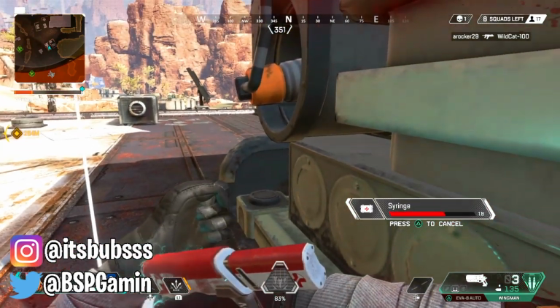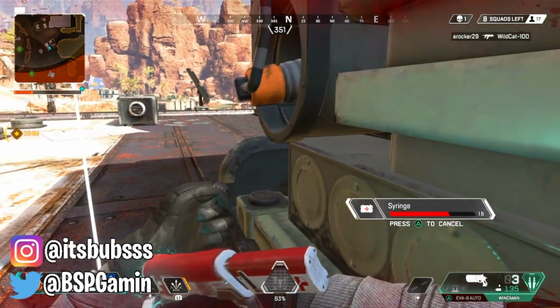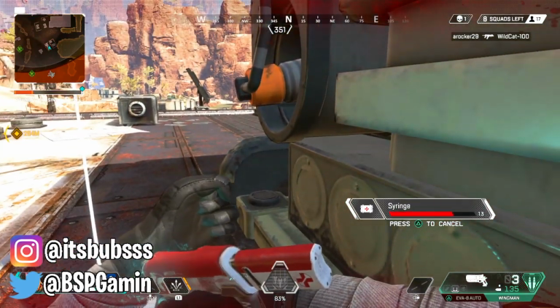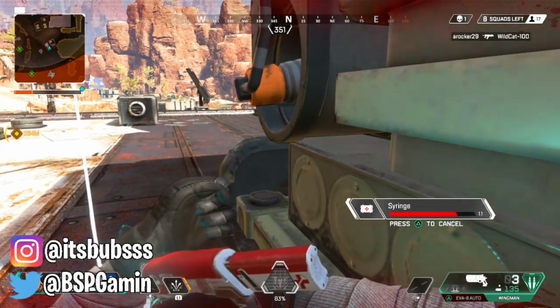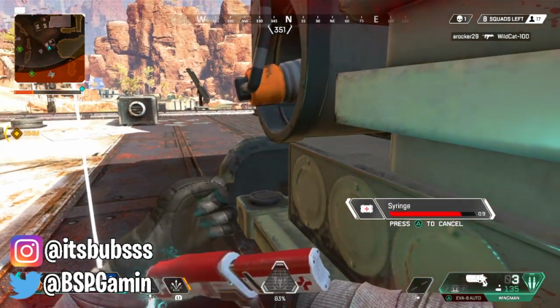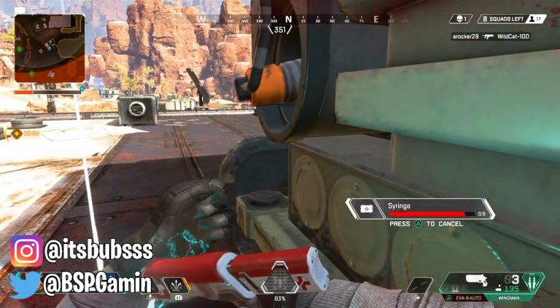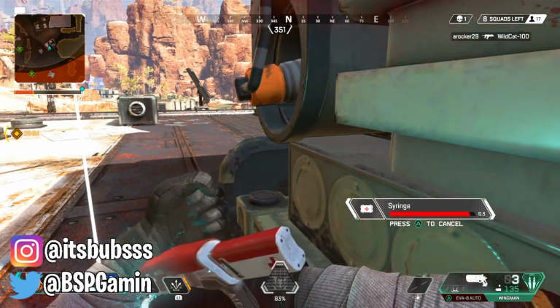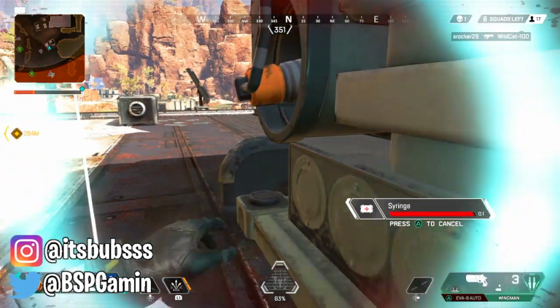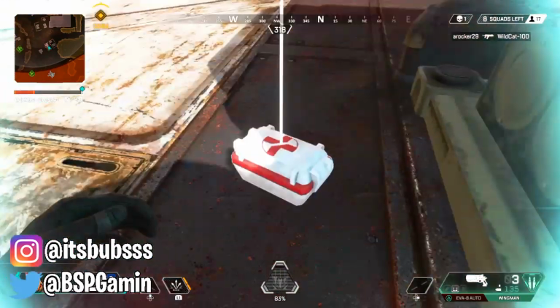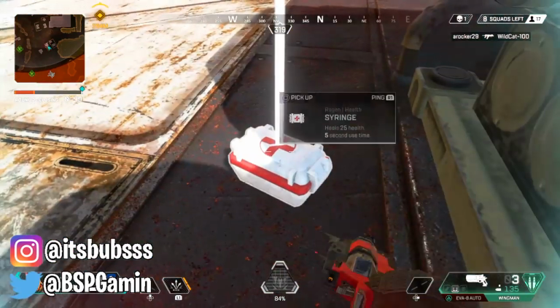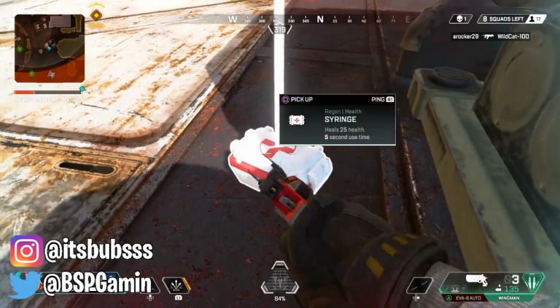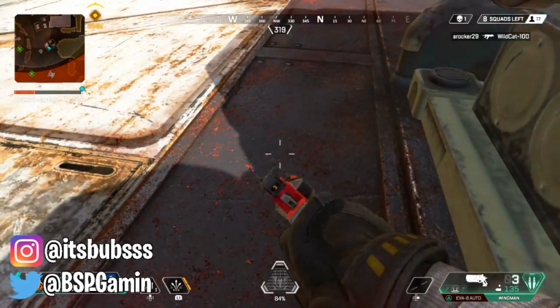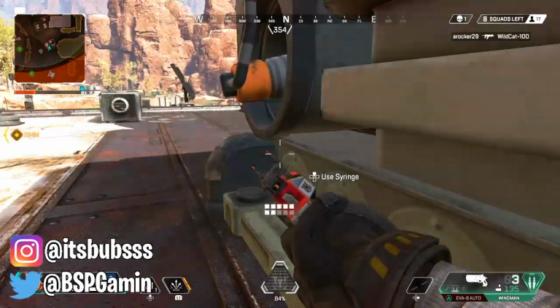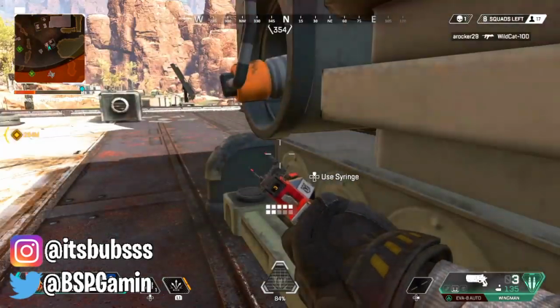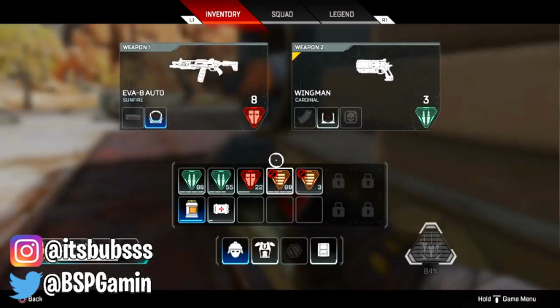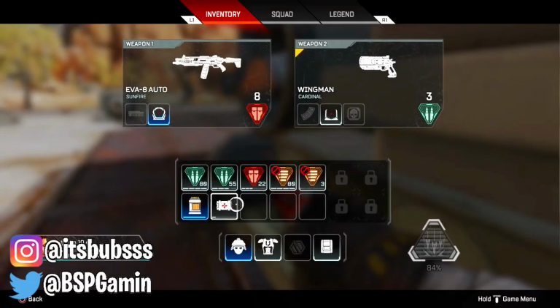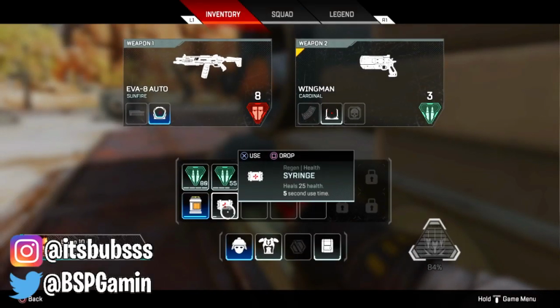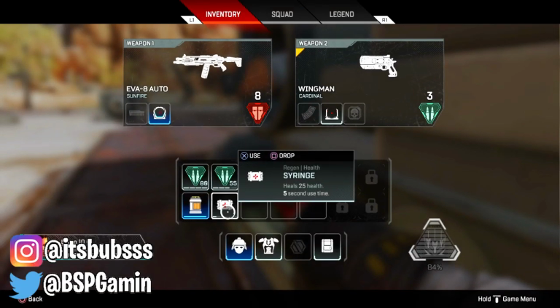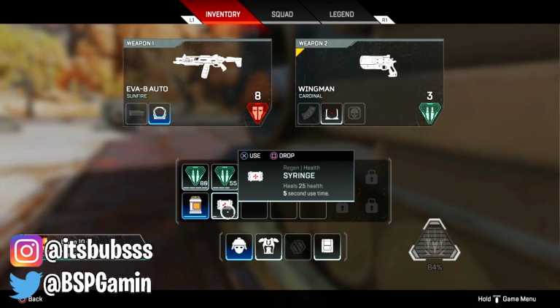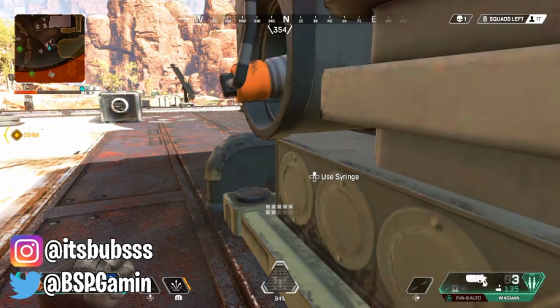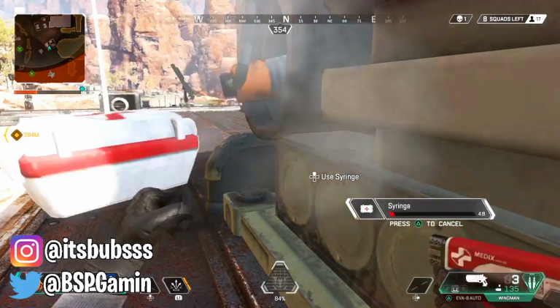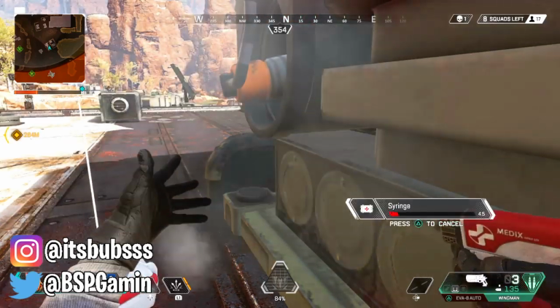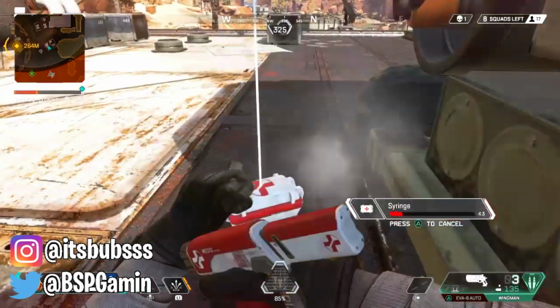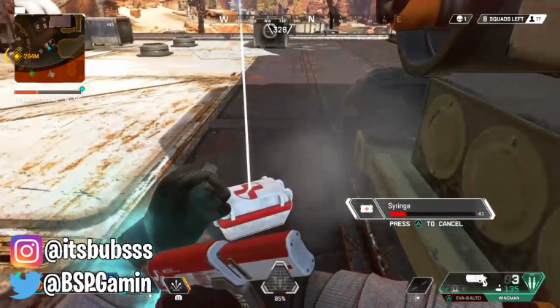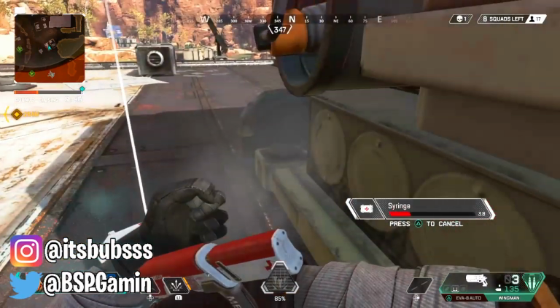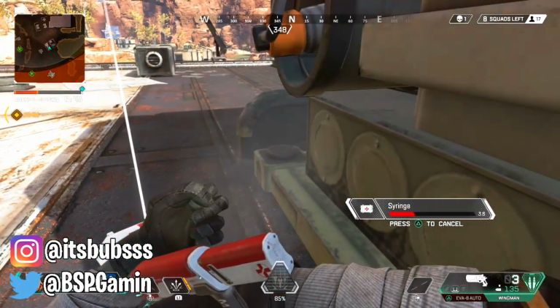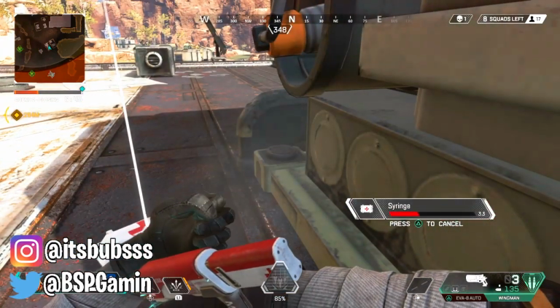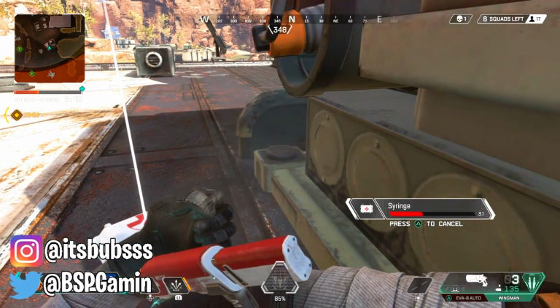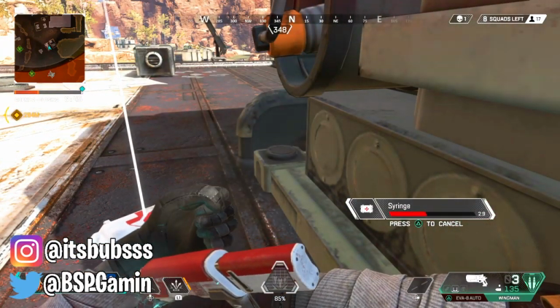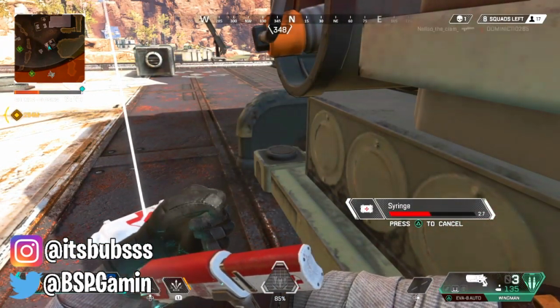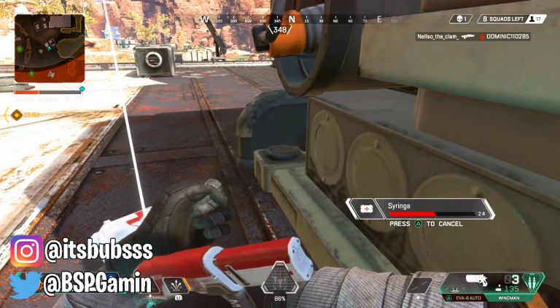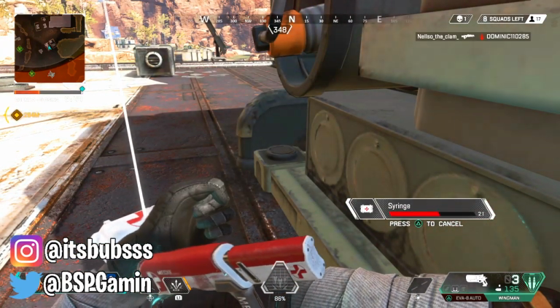You're basically gonna use the item but the game is gonna think you guys dropped it, so you guys should have two — one being used and the one on the ground.